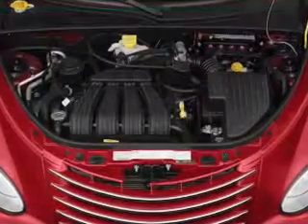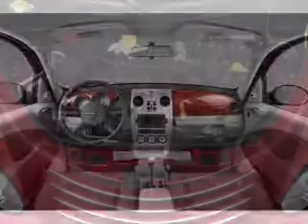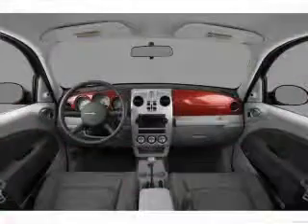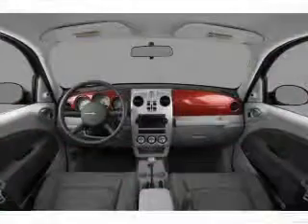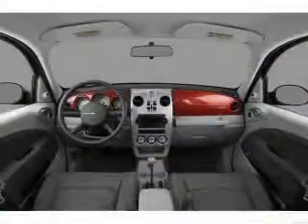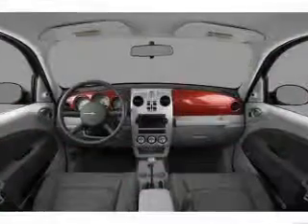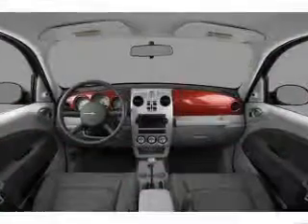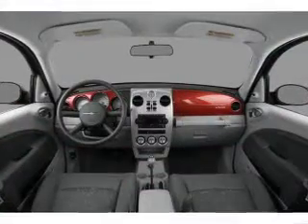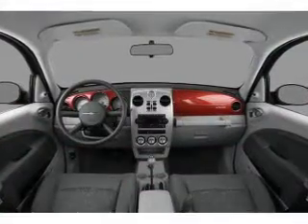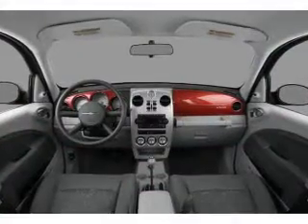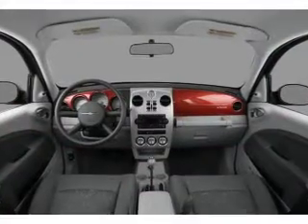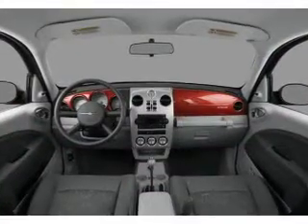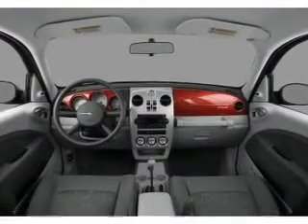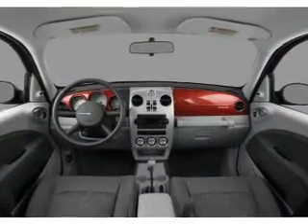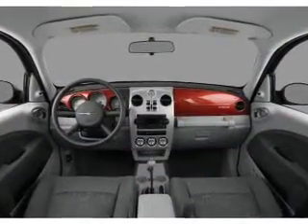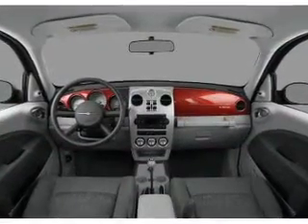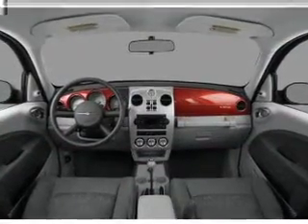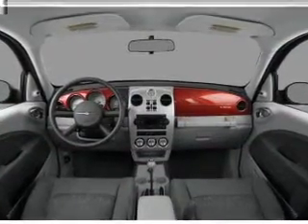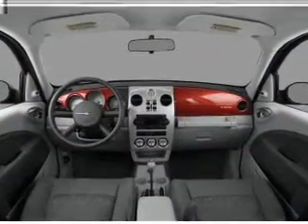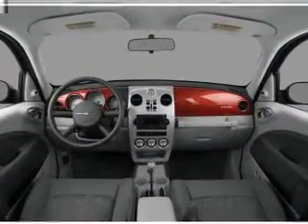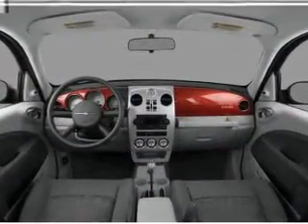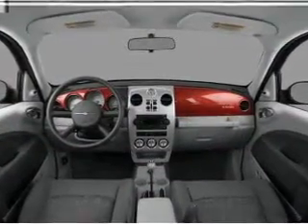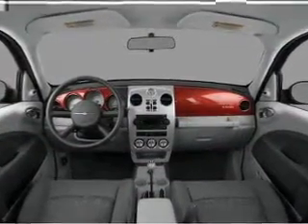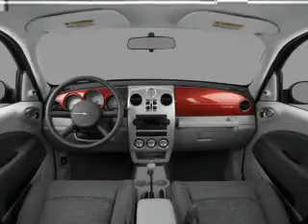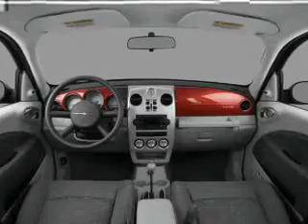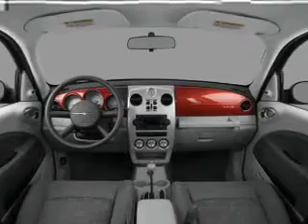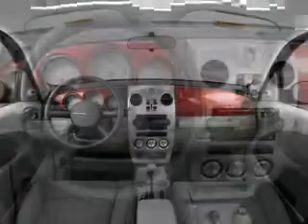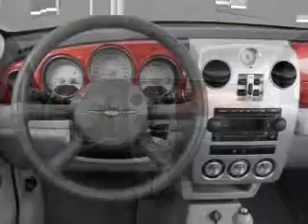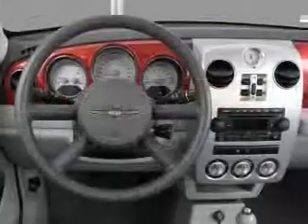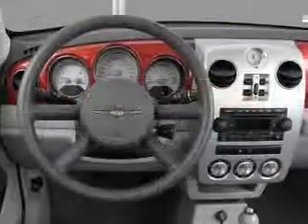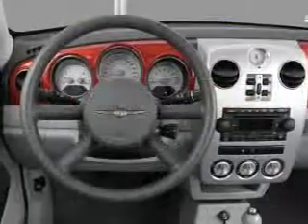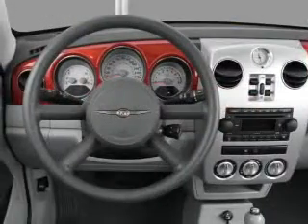Front ventilated disc brakes, passenger airbag, side airbag. Call today to schedule a test drive.